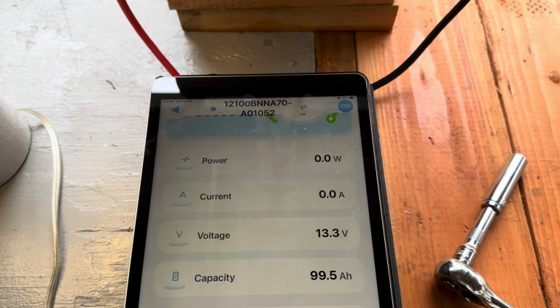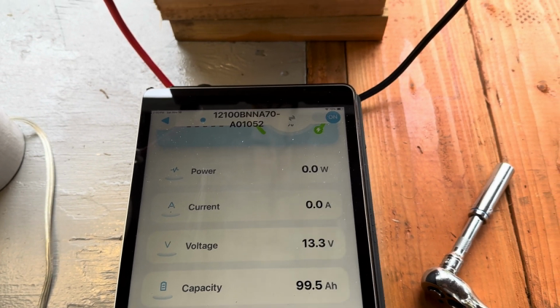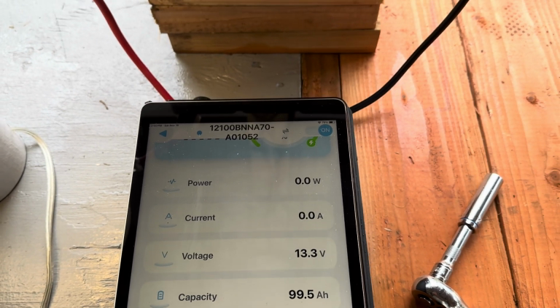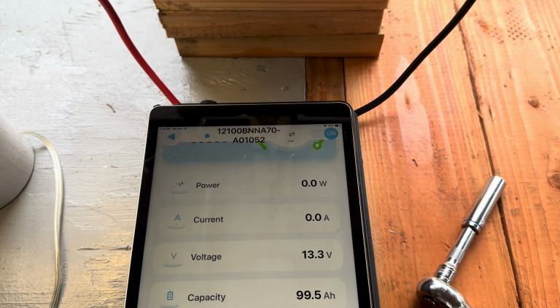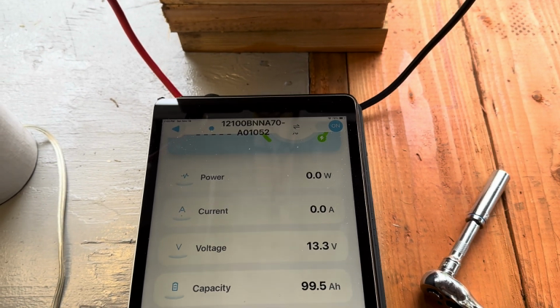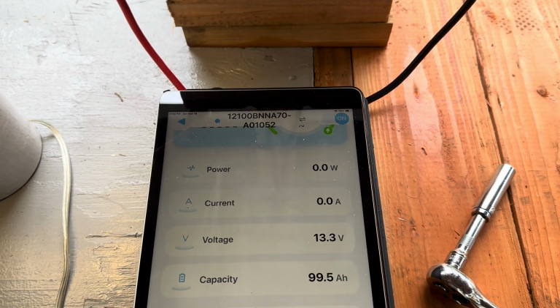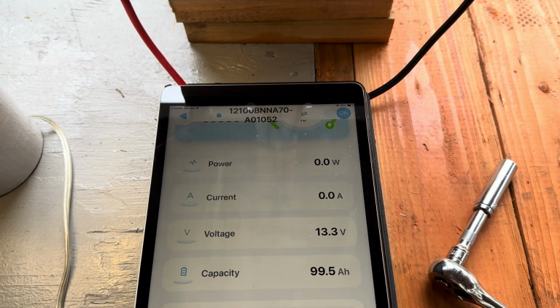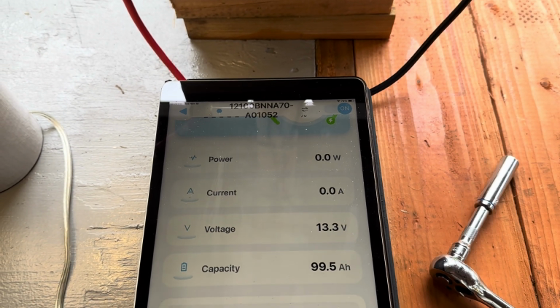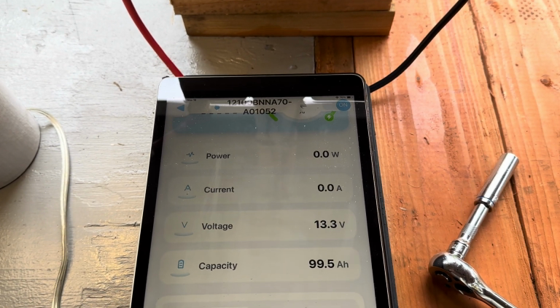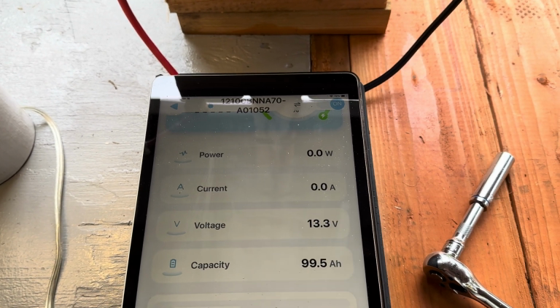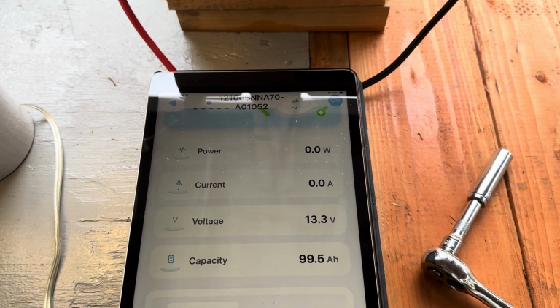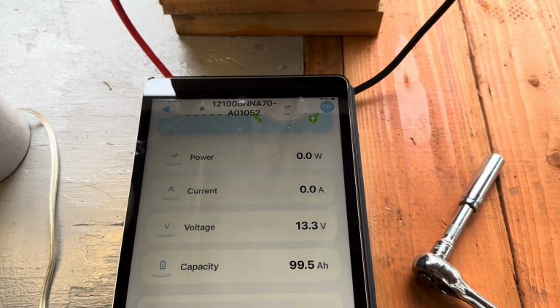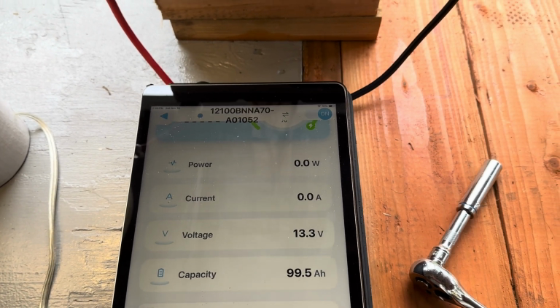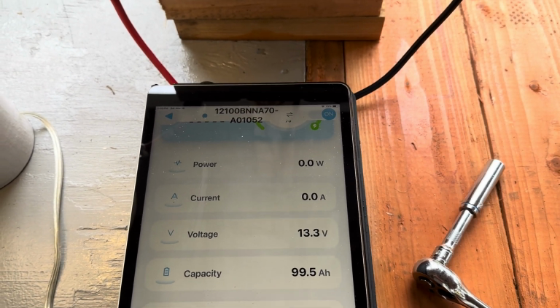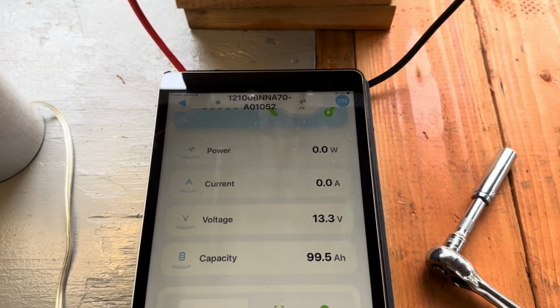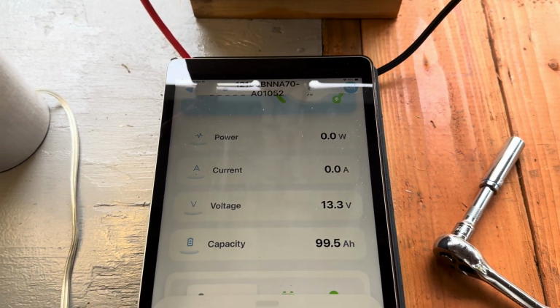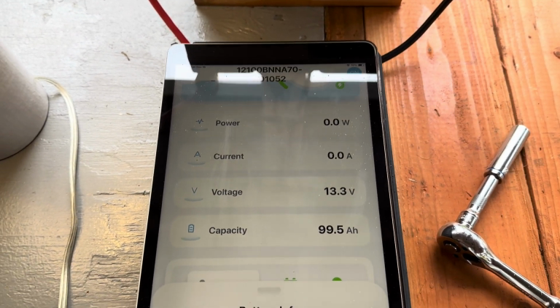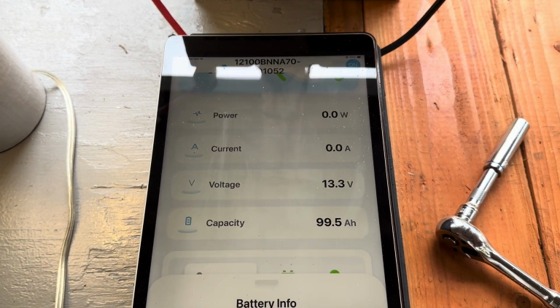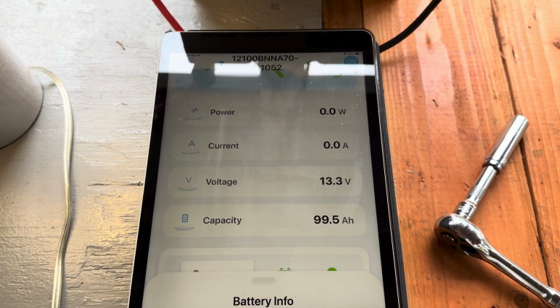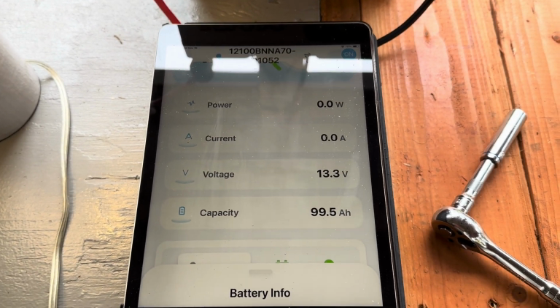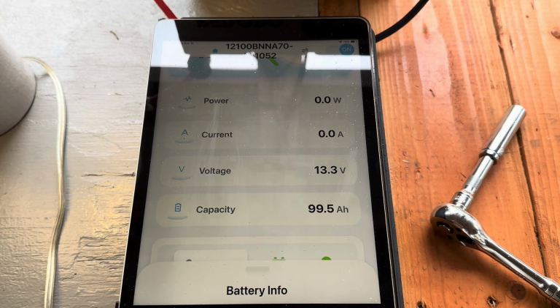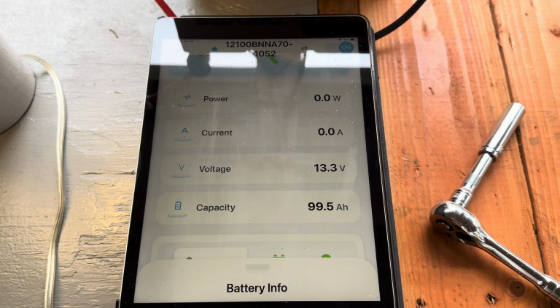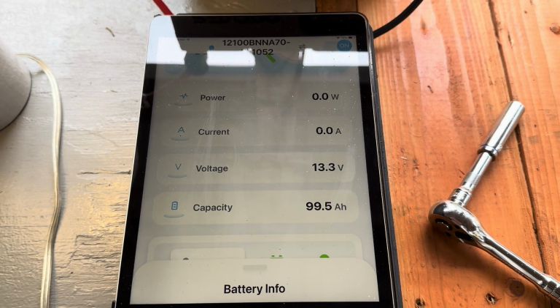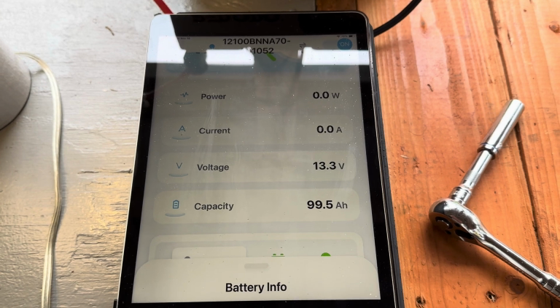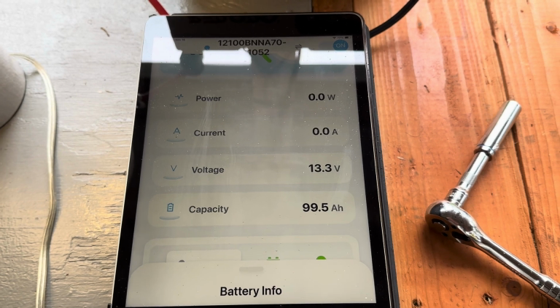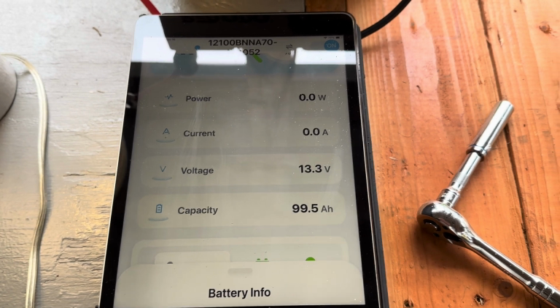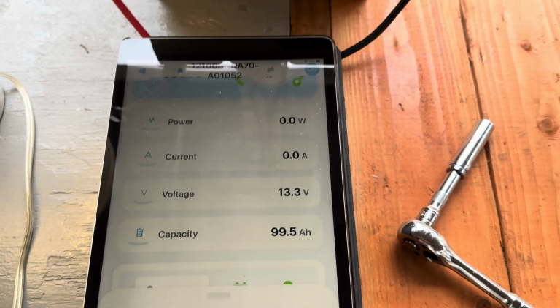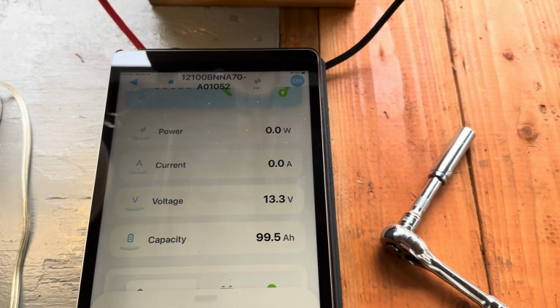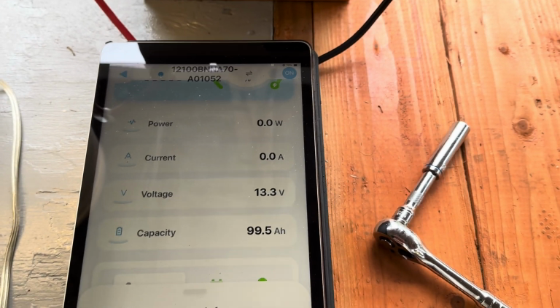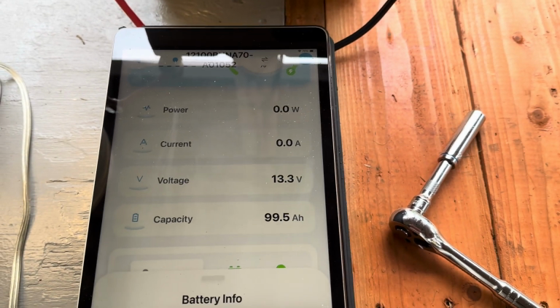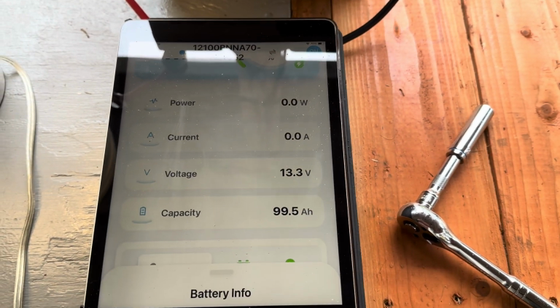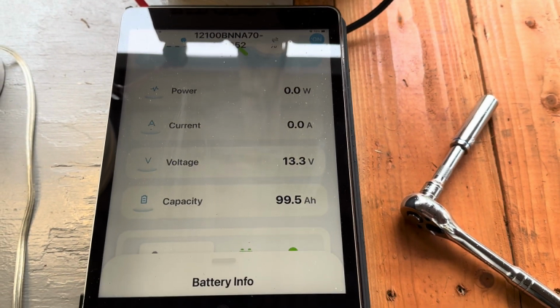There's absolutely no solar coming in at the moment. That could change in a minute, and I'll try and catch that.